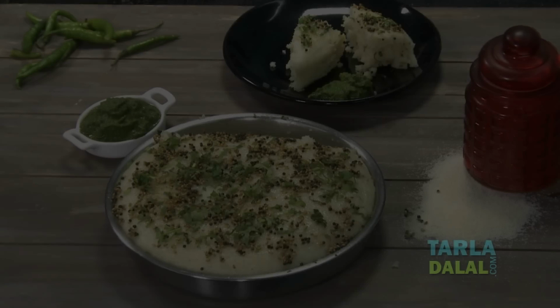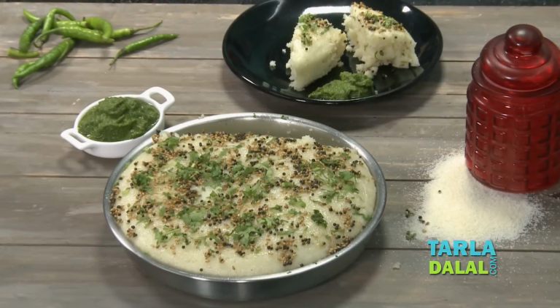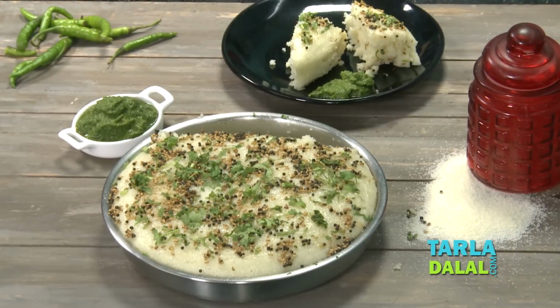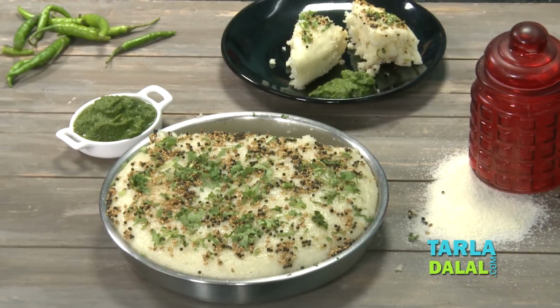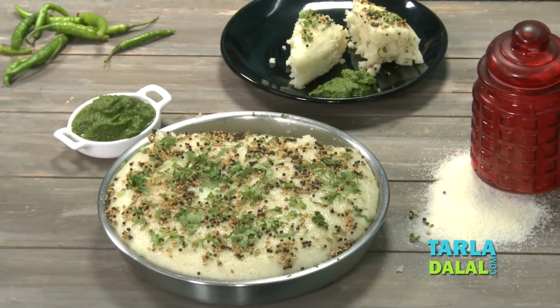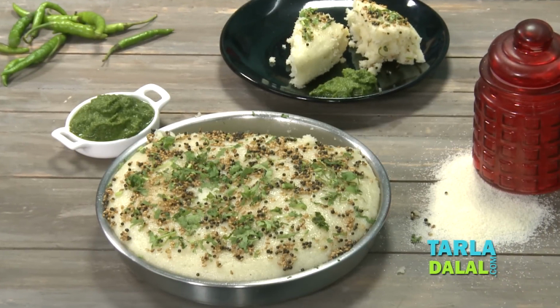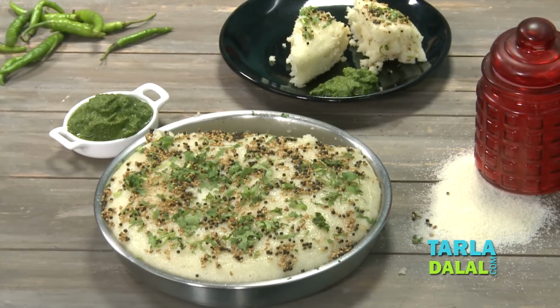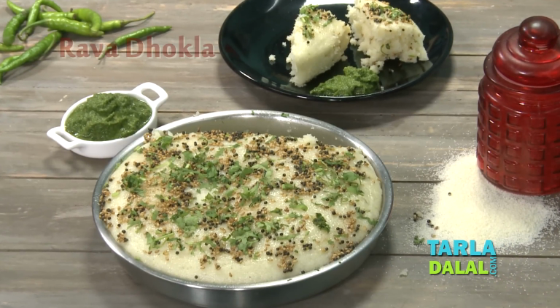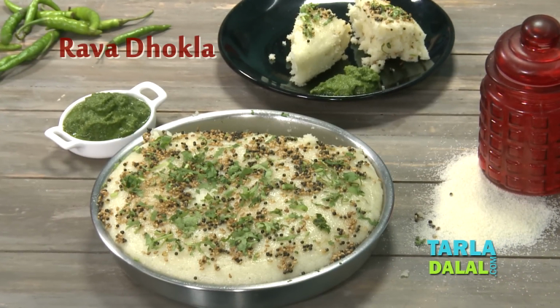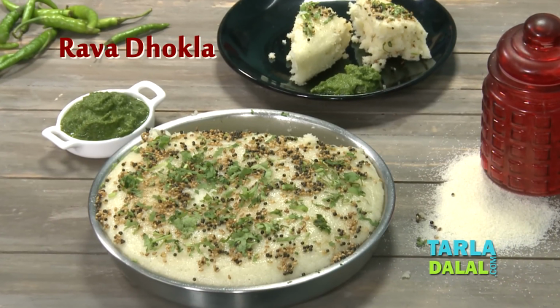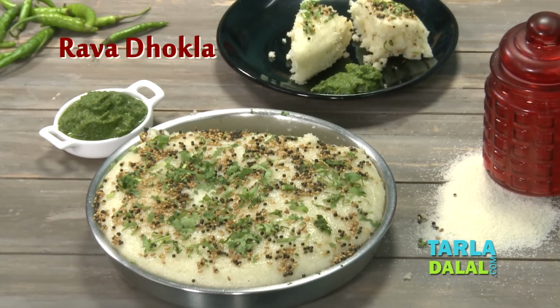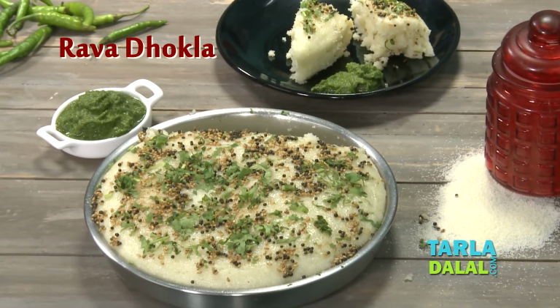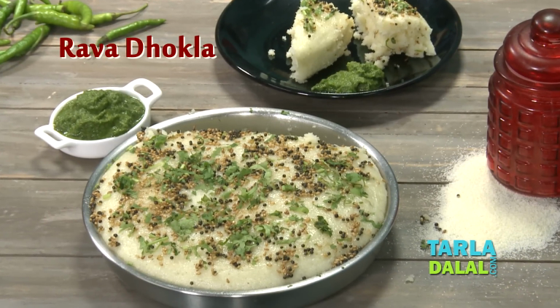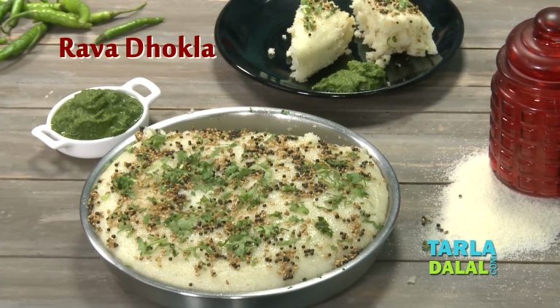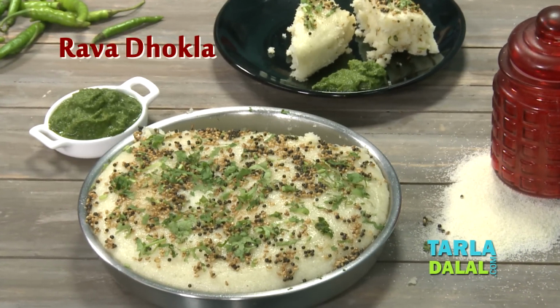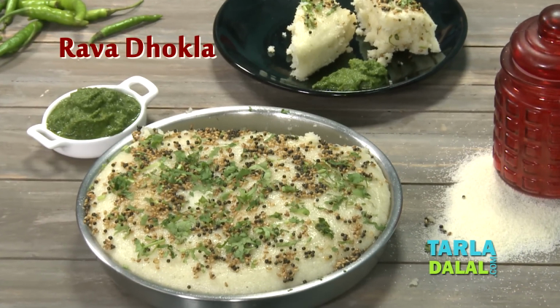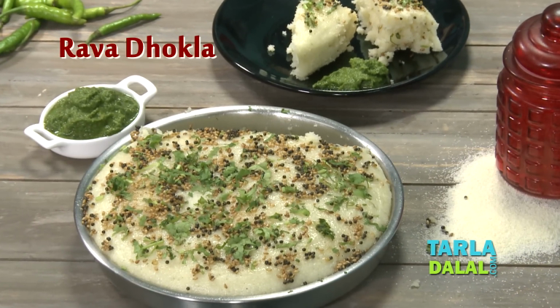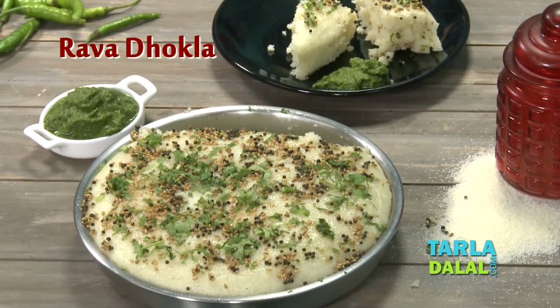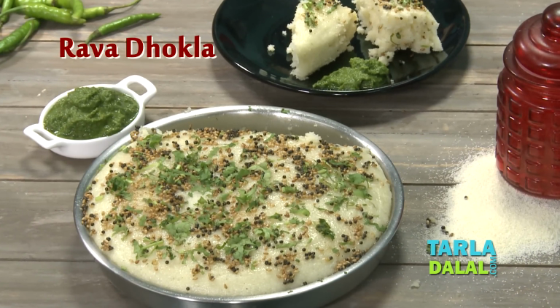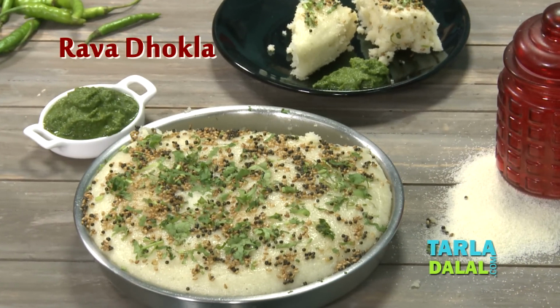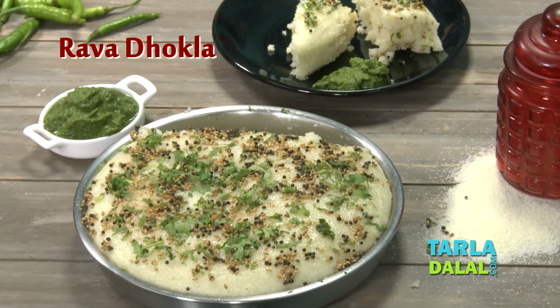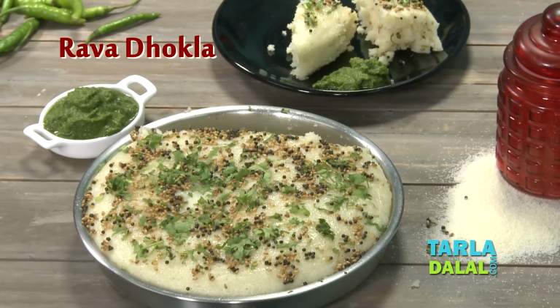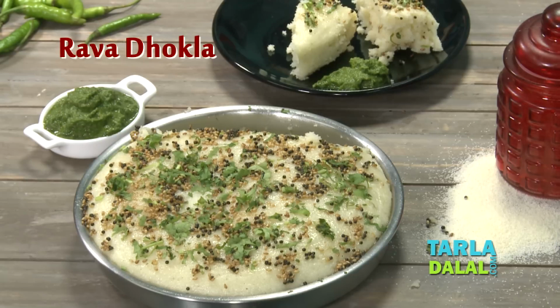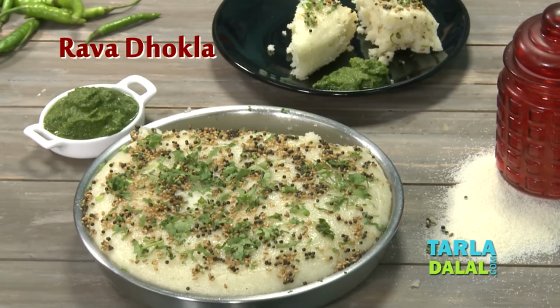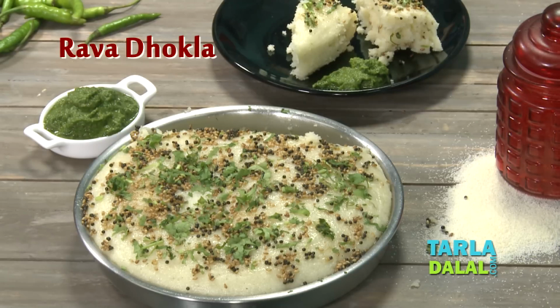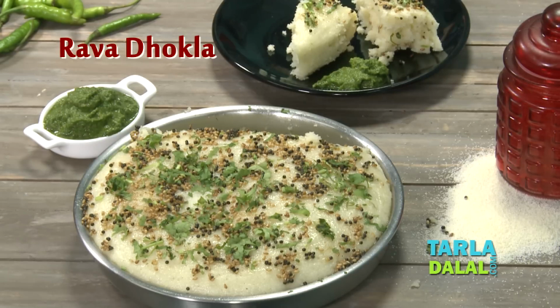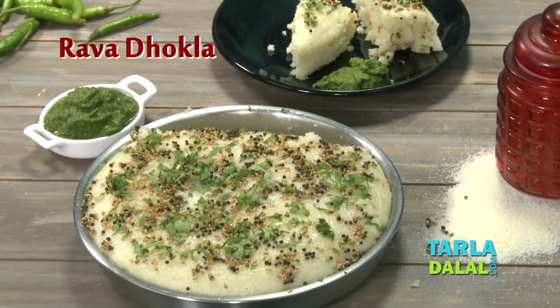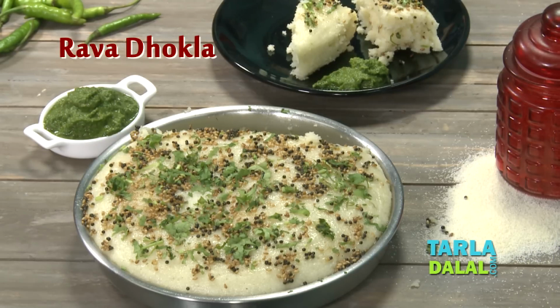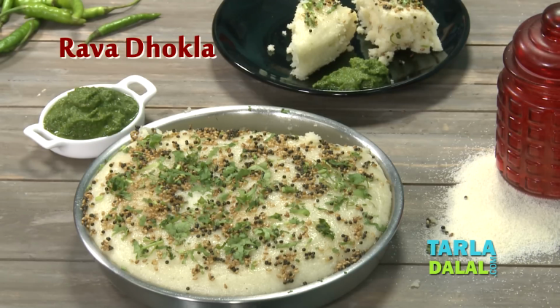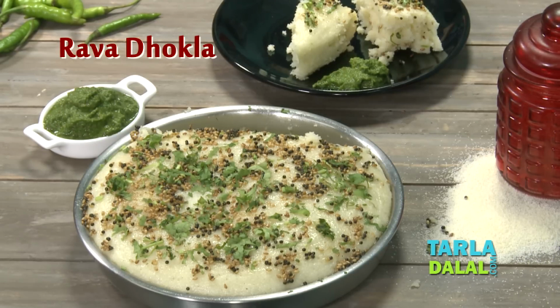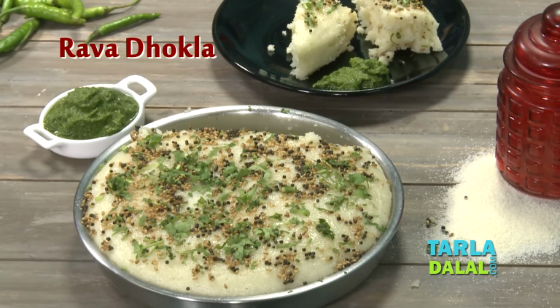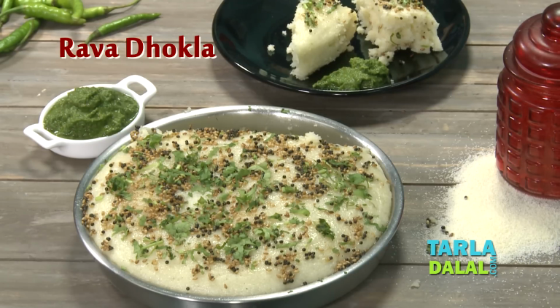Hi, I'm Chef Pal. Today welcome you all to Tala Dalal's Kitchen. Today I'll be showing you a breakfast or snack recipe called Rava Dhokla.